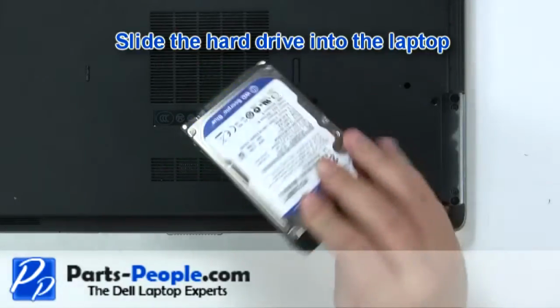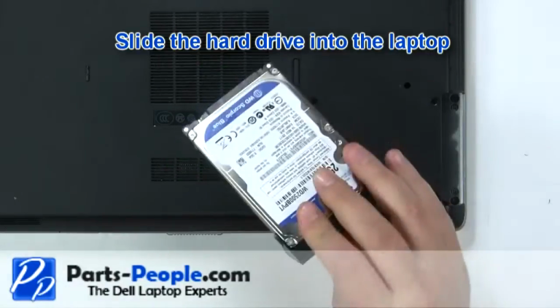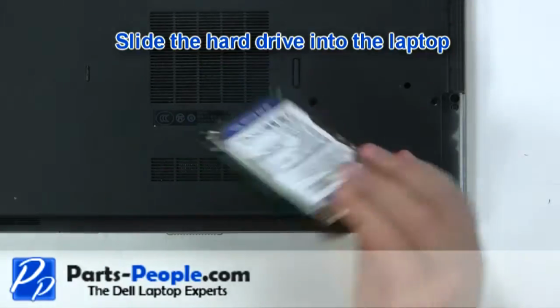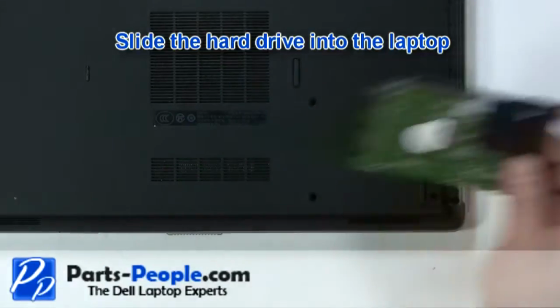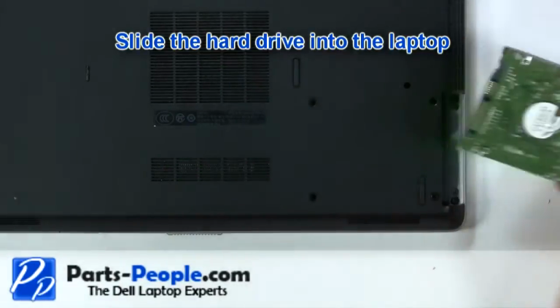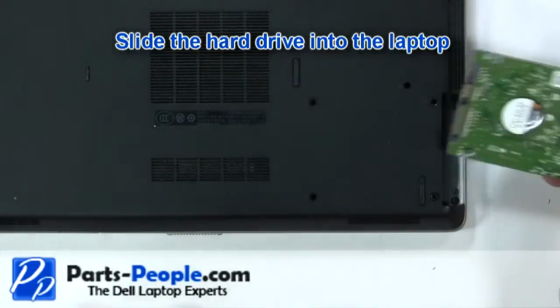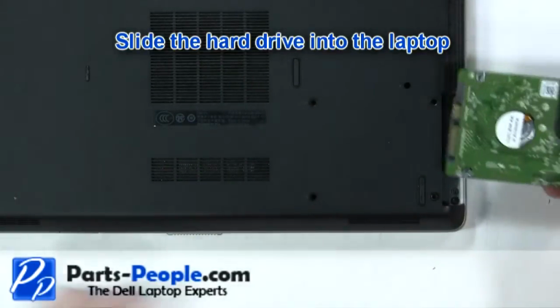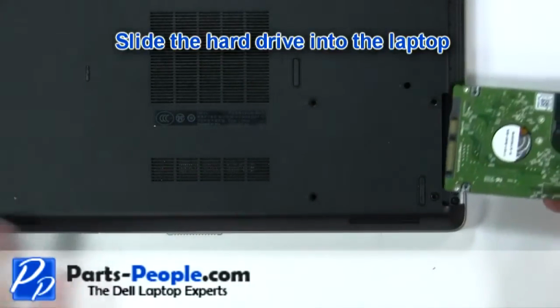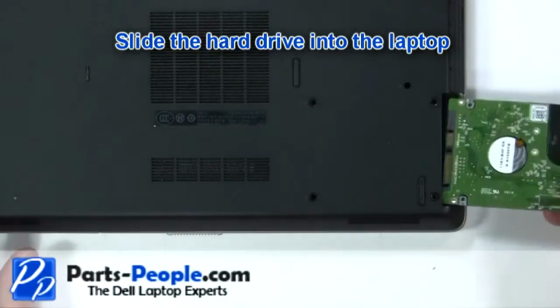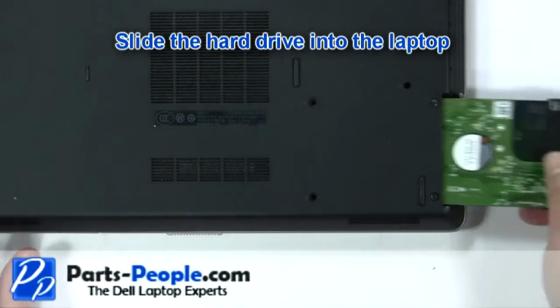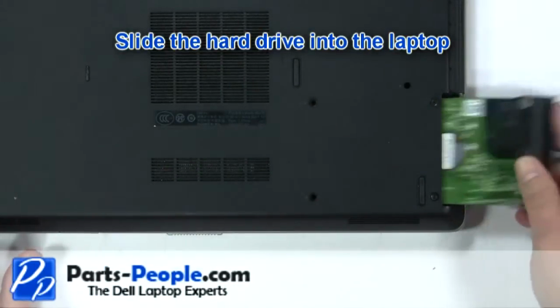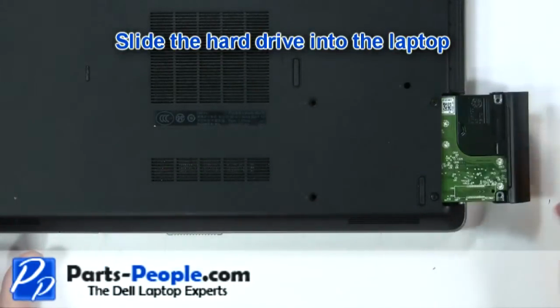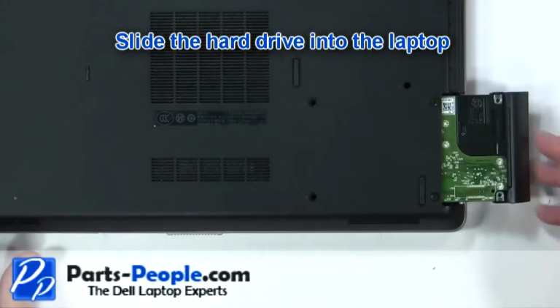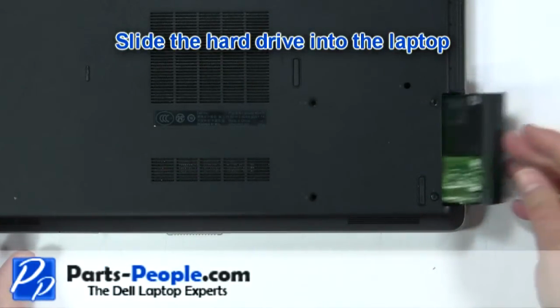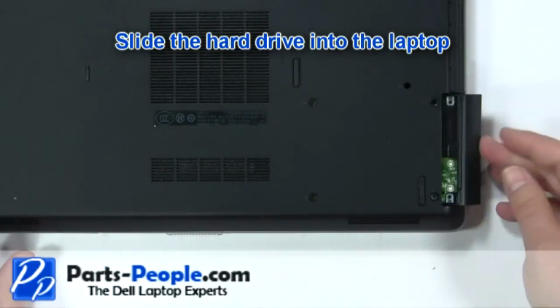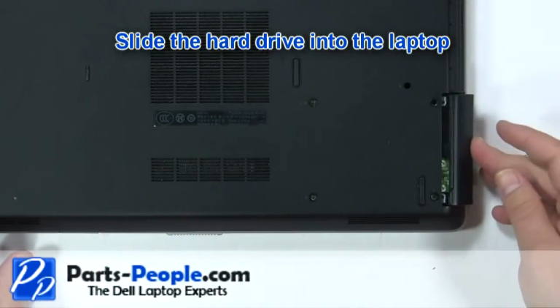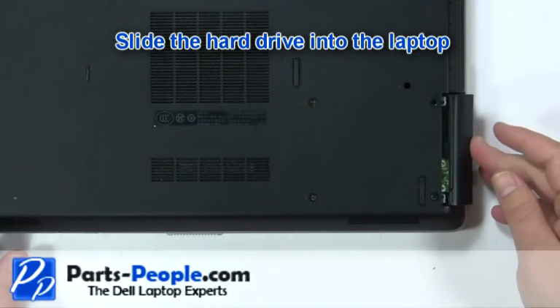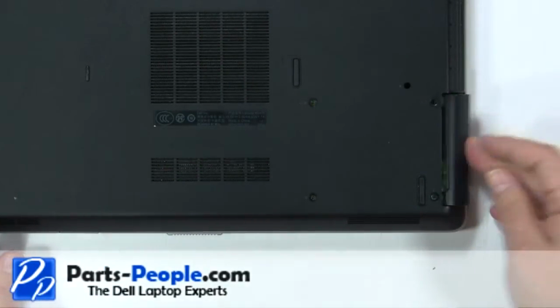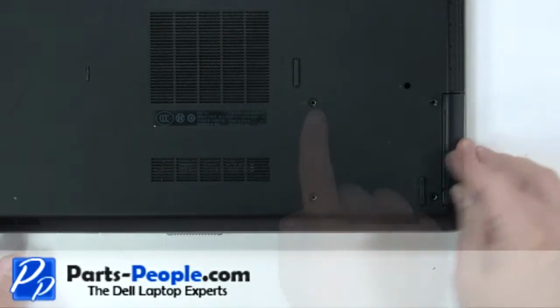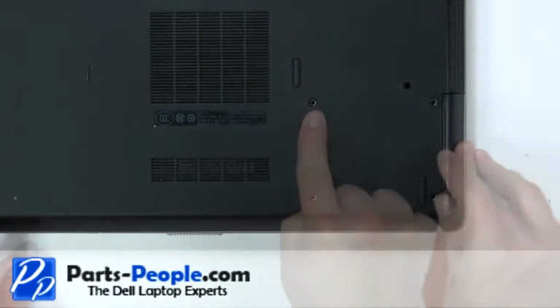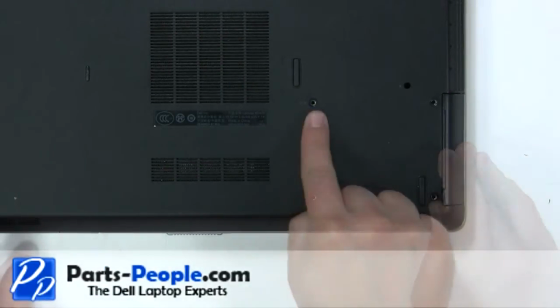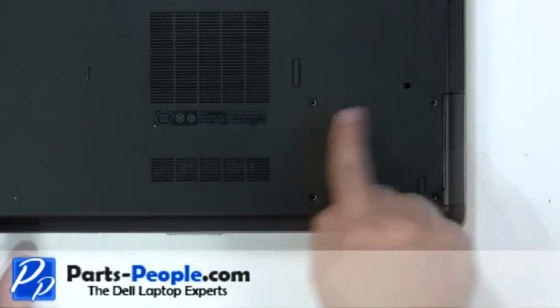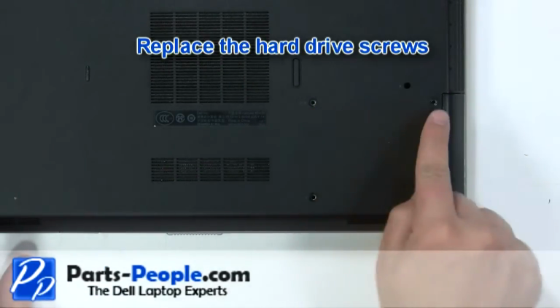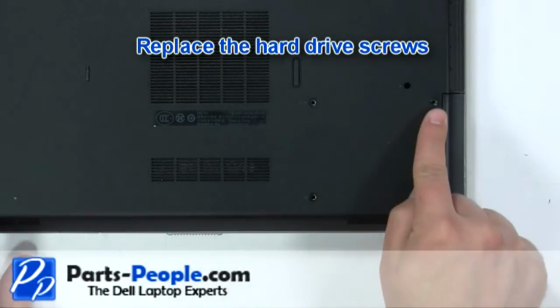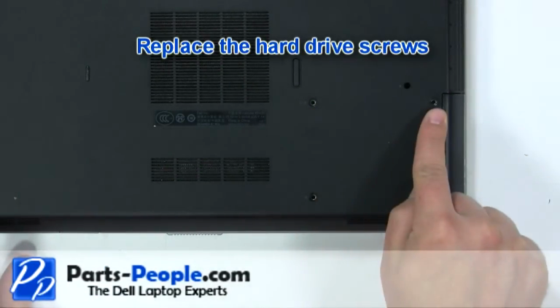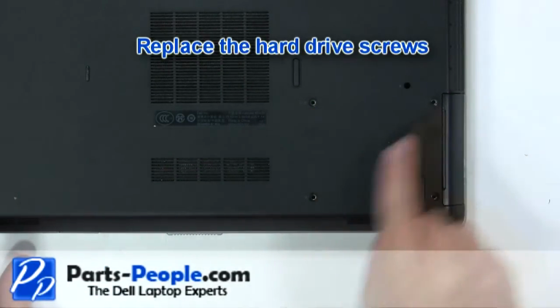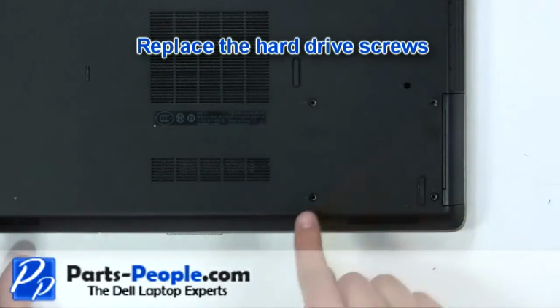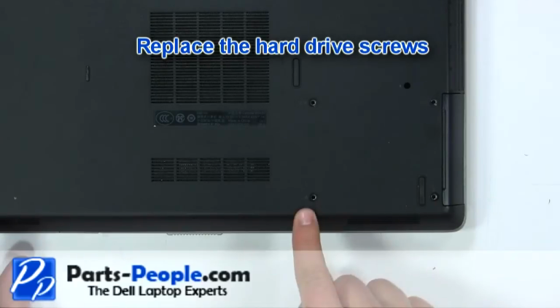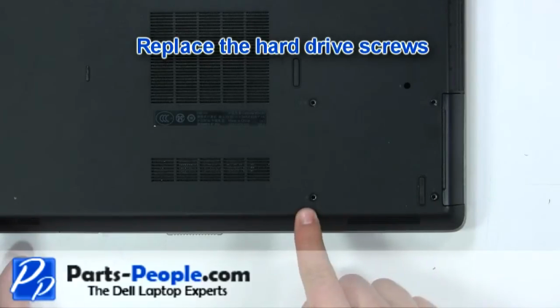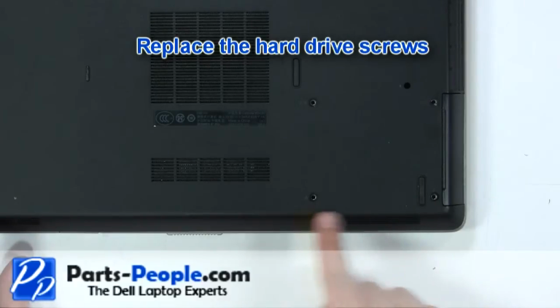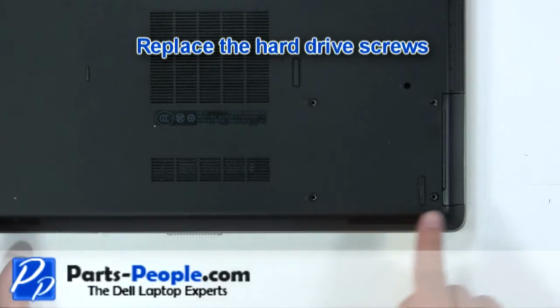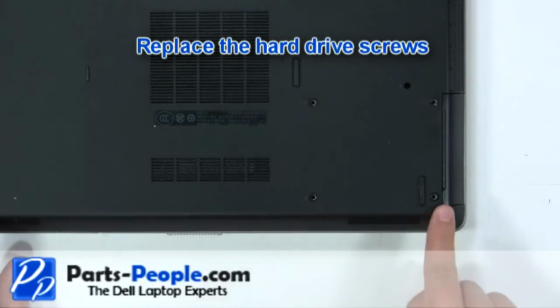Slide the hard drive into the laptop. Replace the hard drive screws.